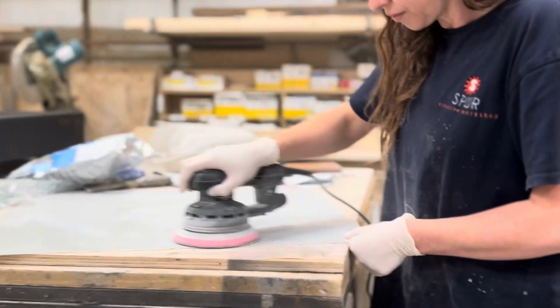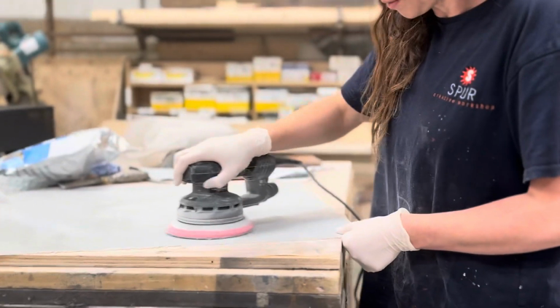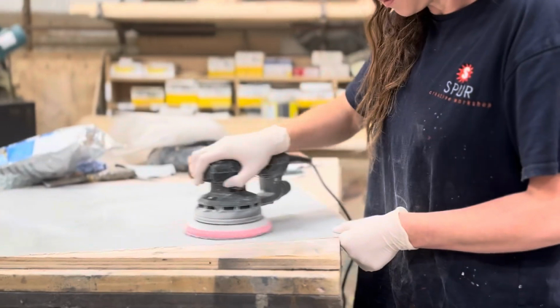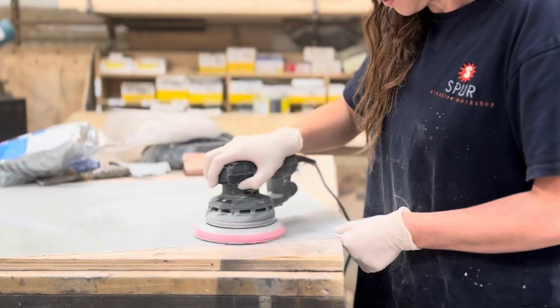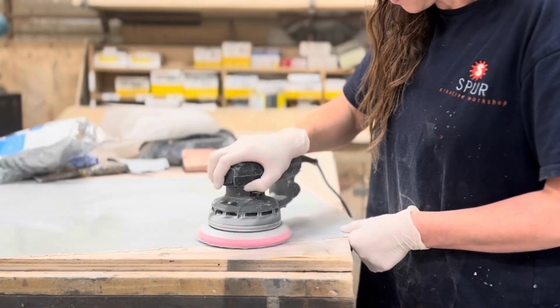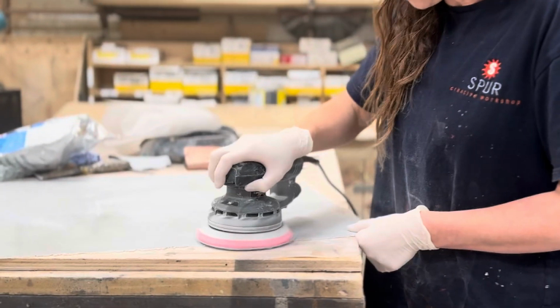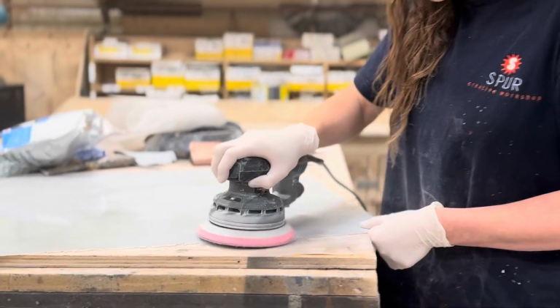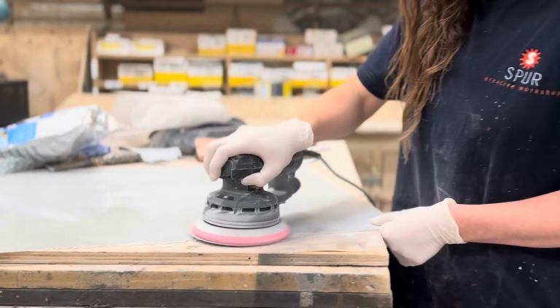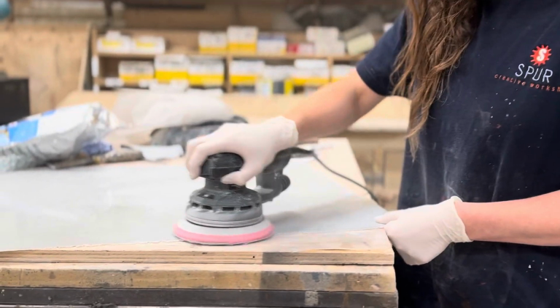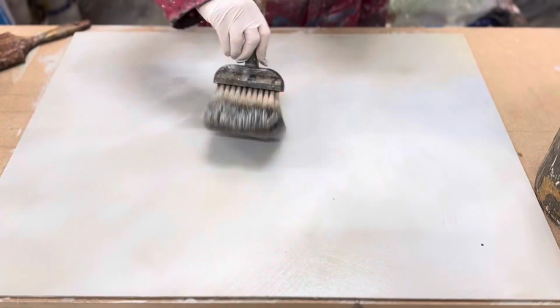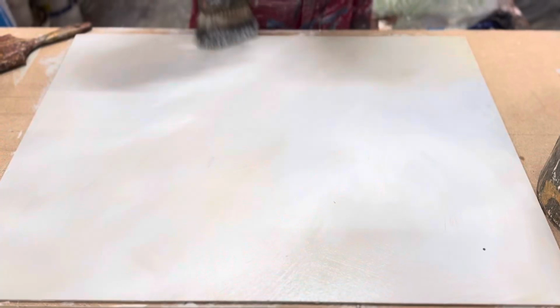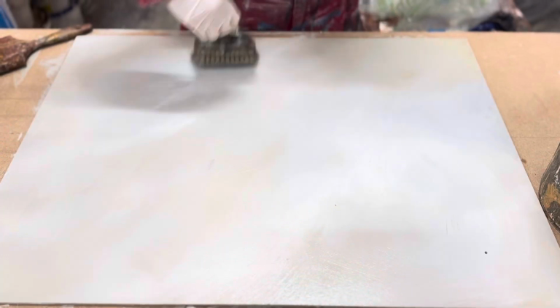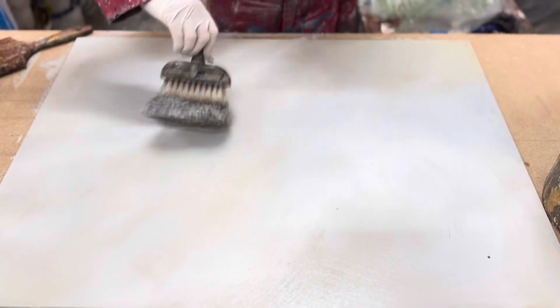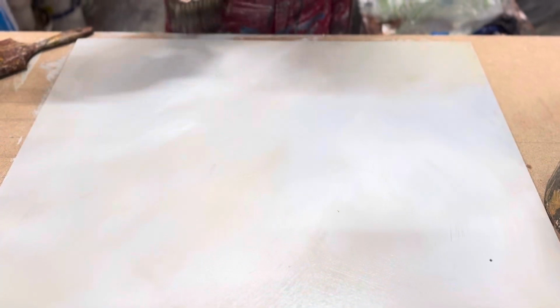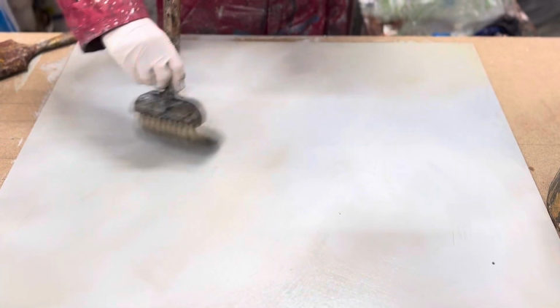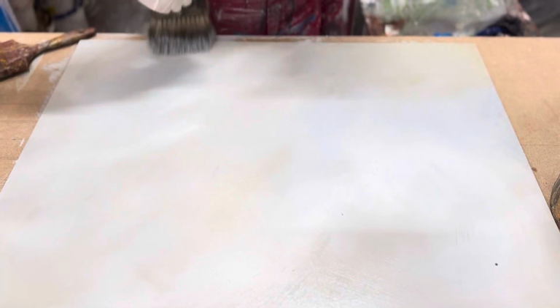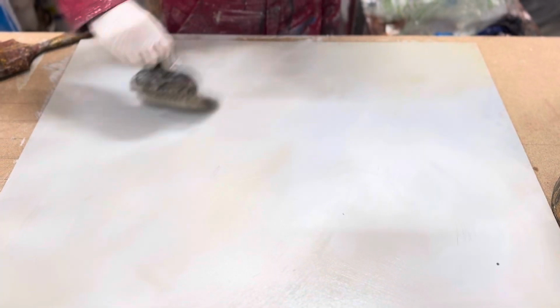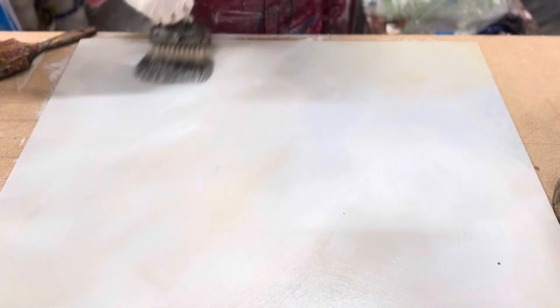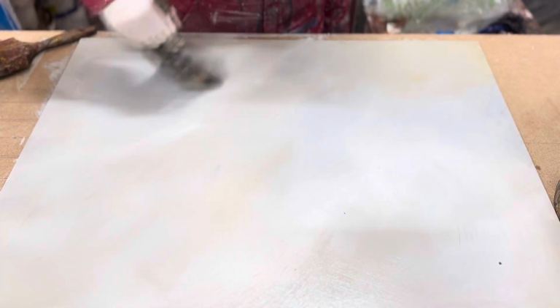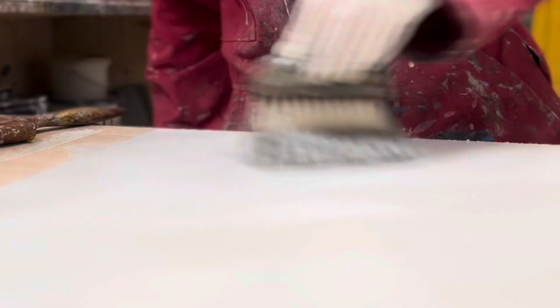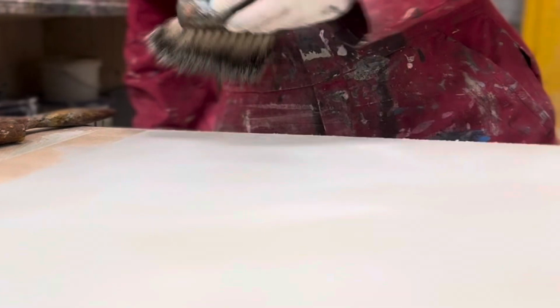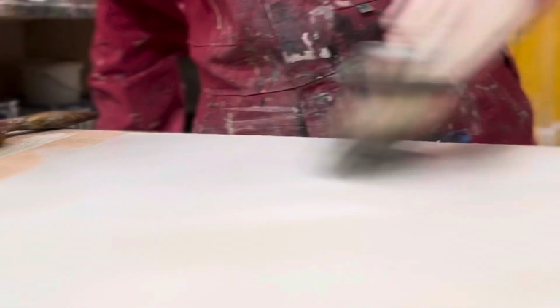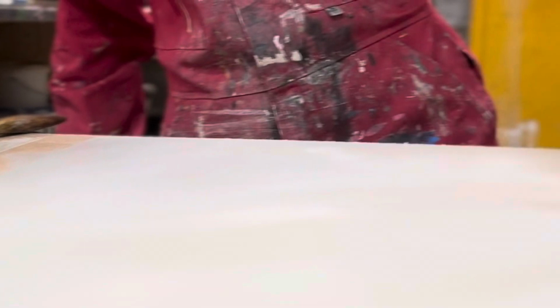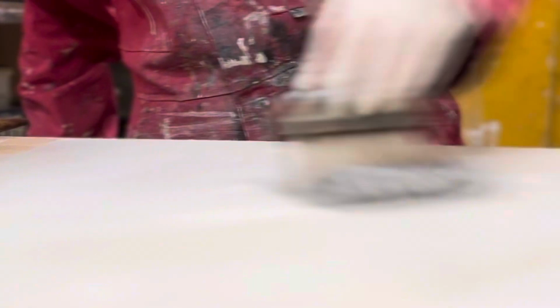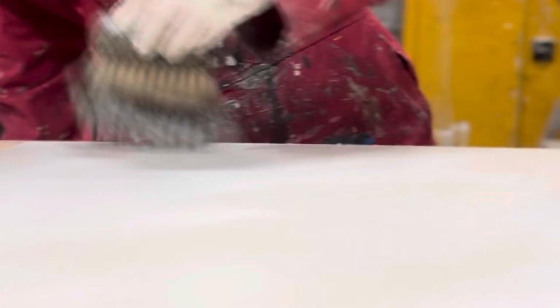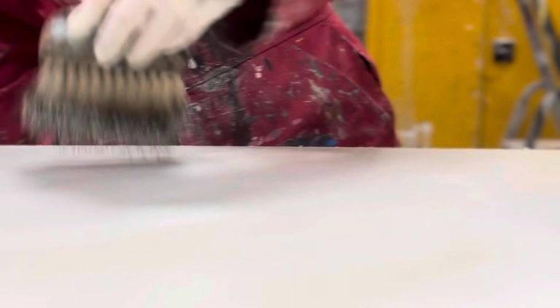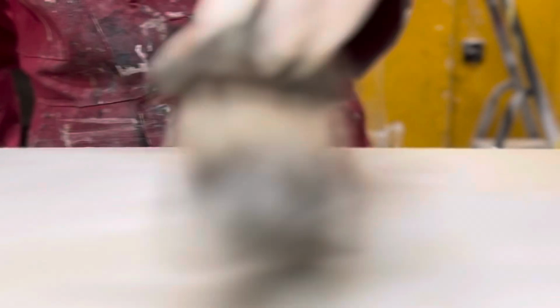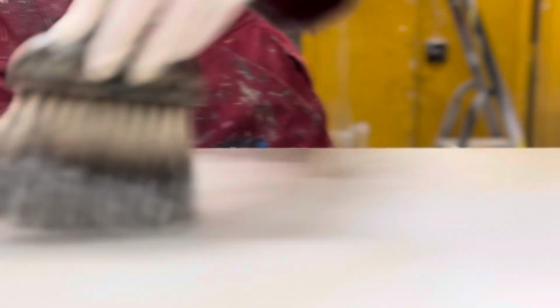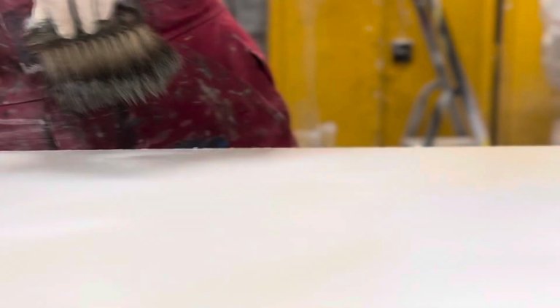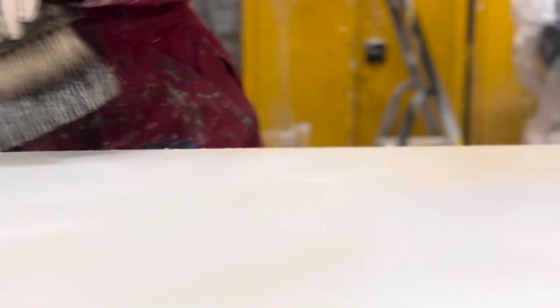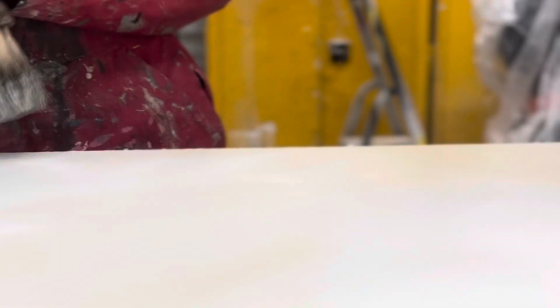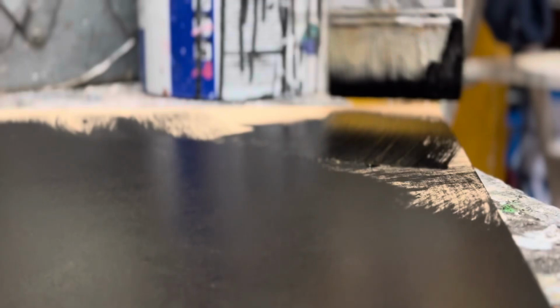Kaylee continues work on the sample pieces, focusing this week on marble.